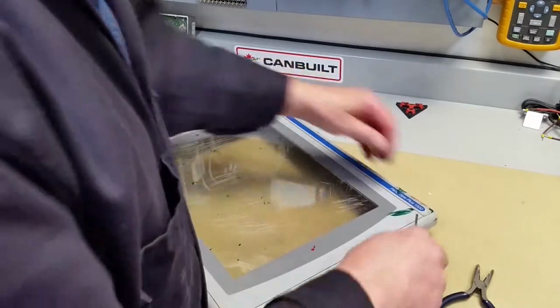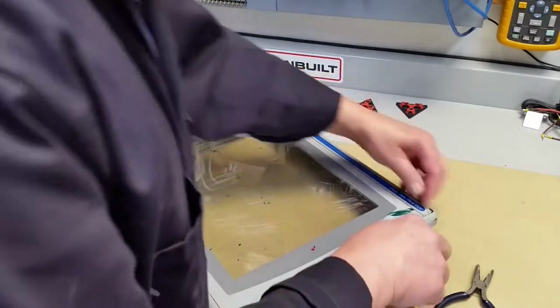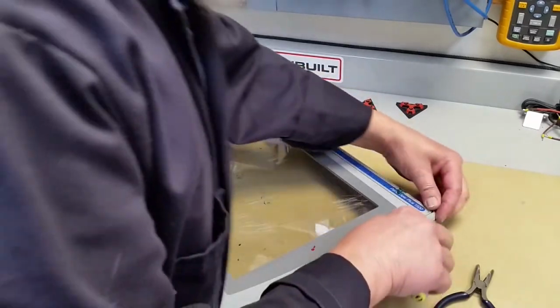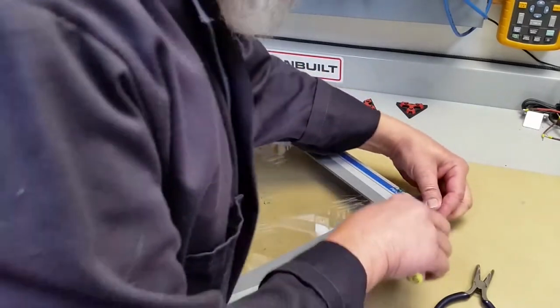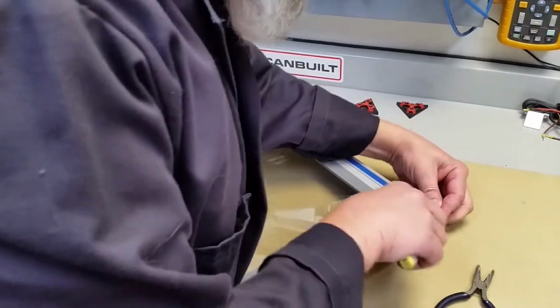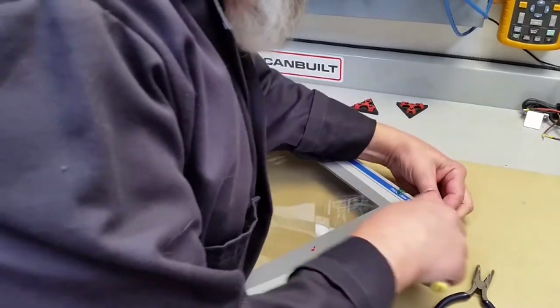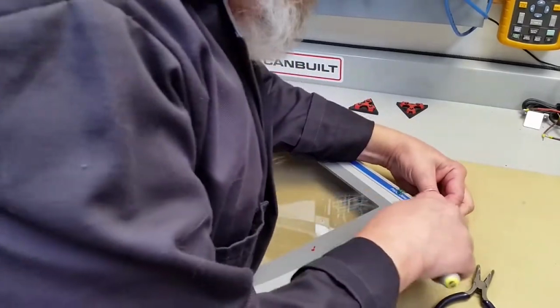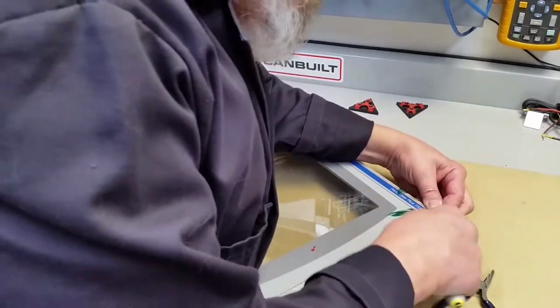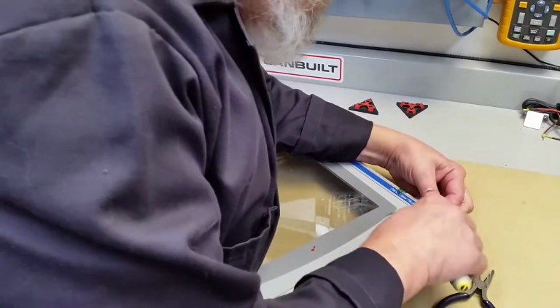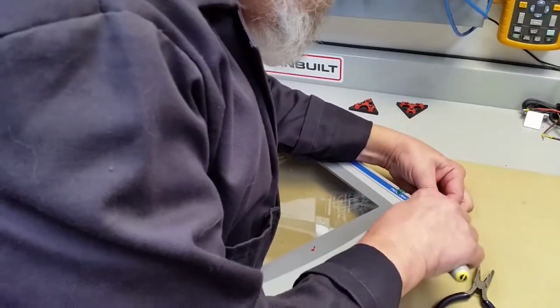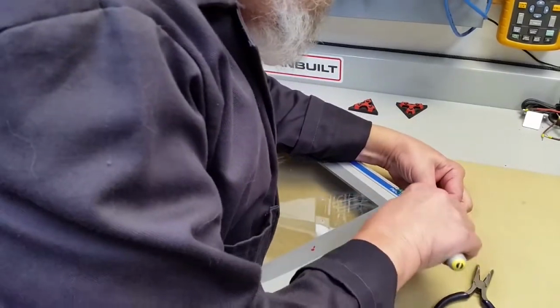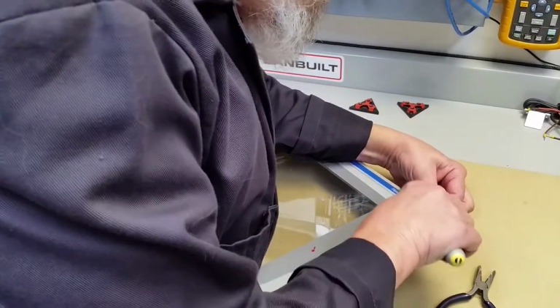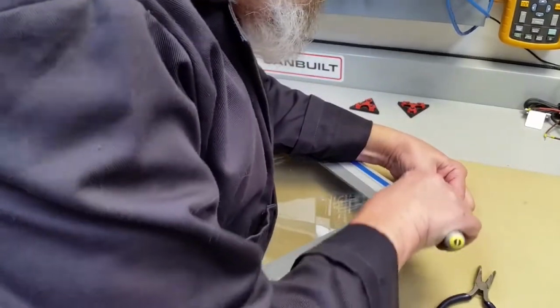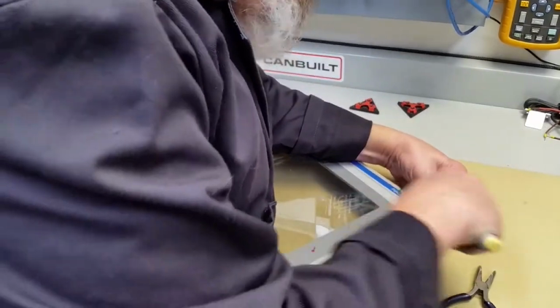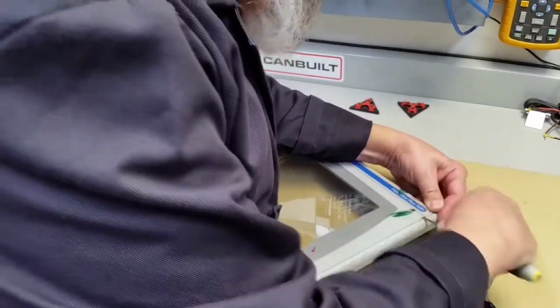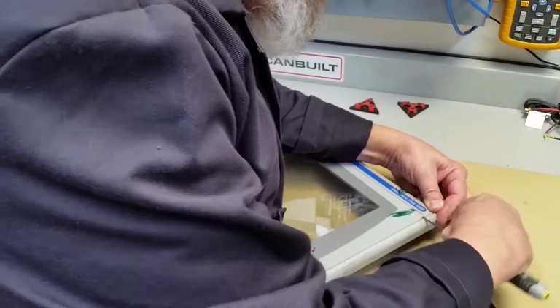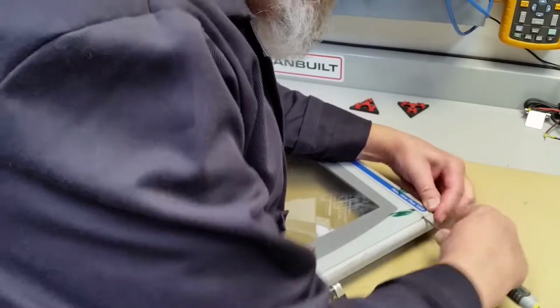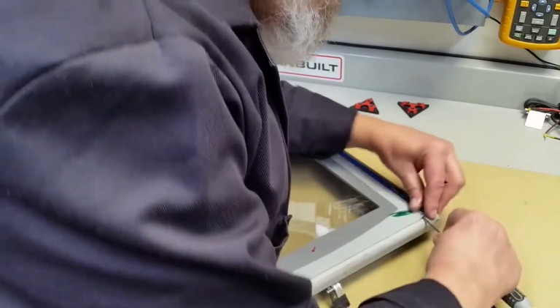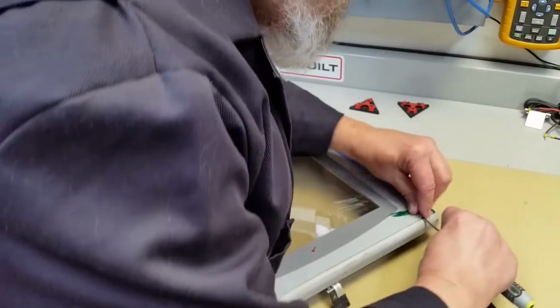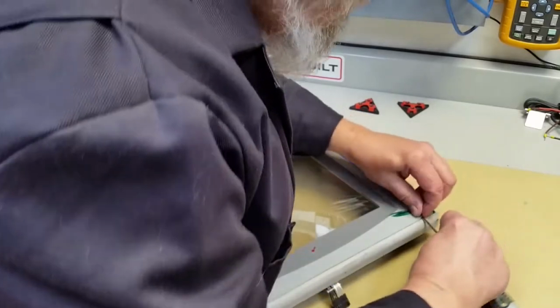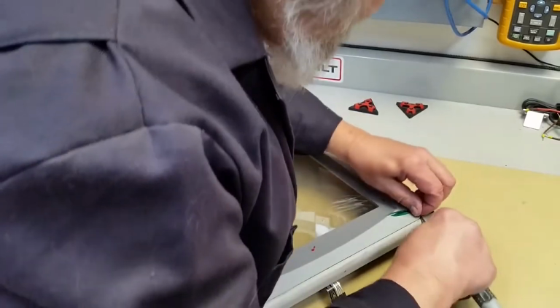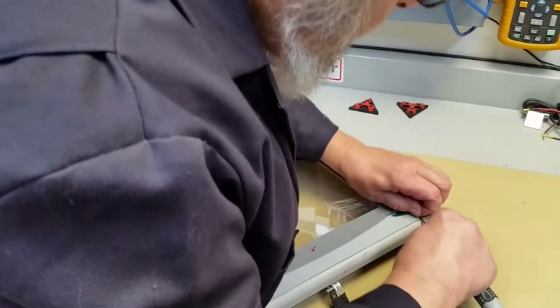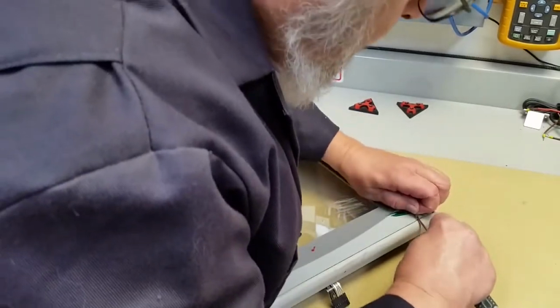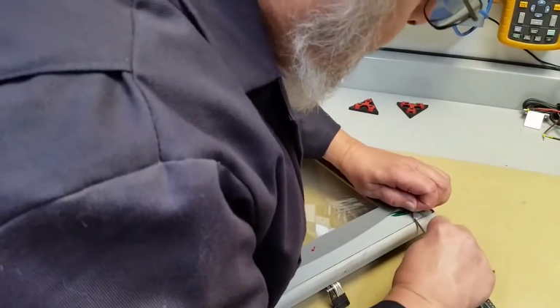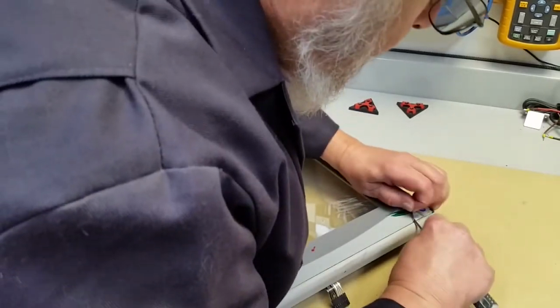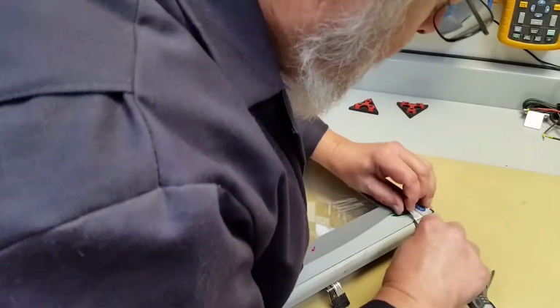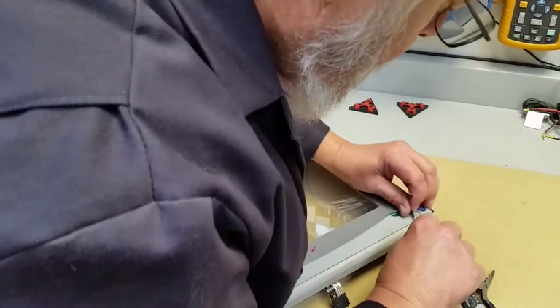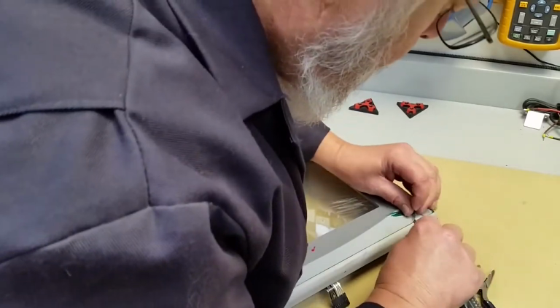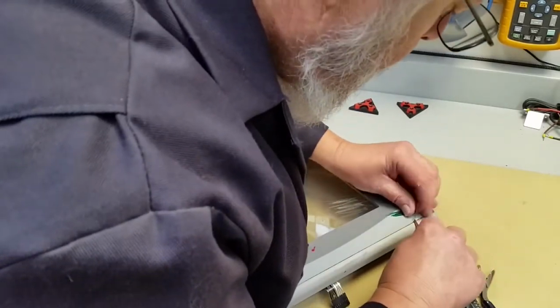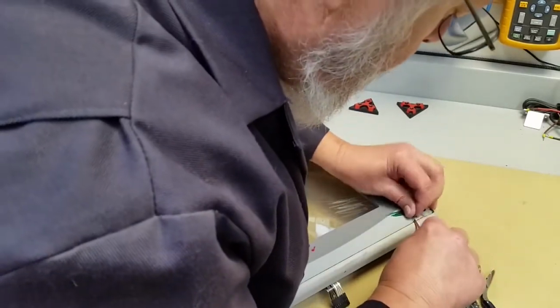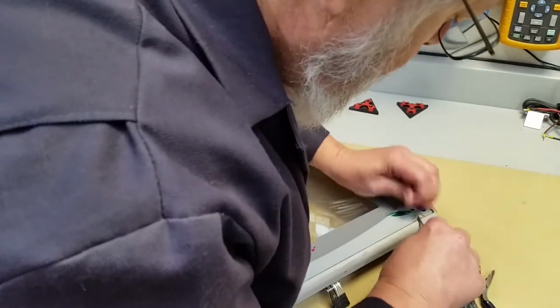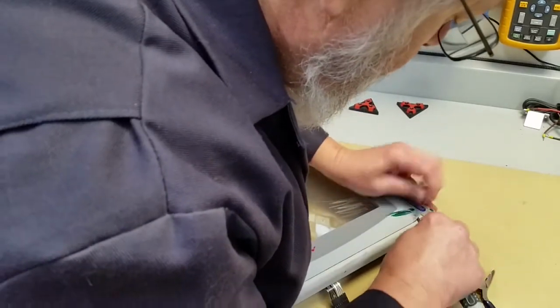This is, again, just a matter of patience. We're going to remove the overlay.